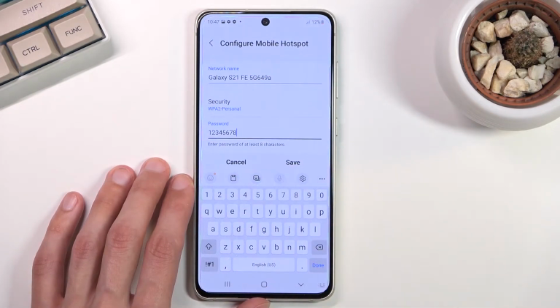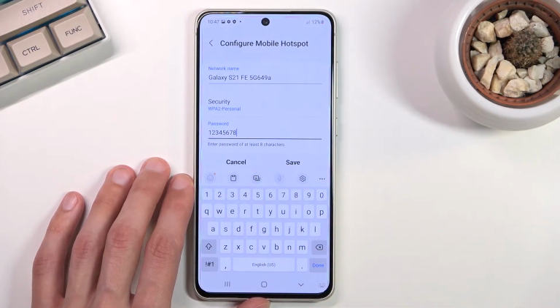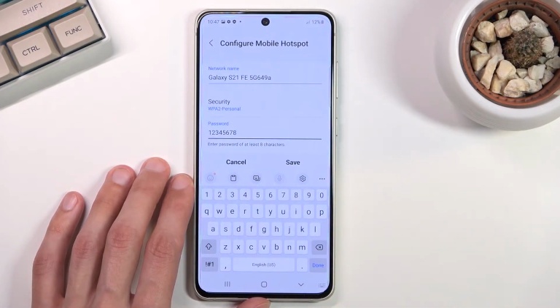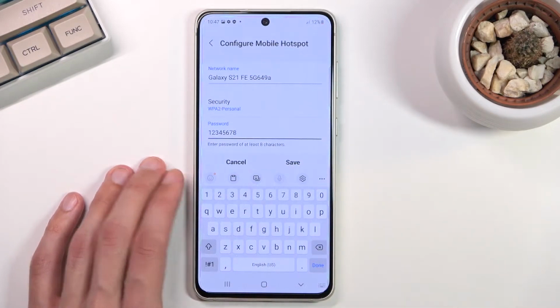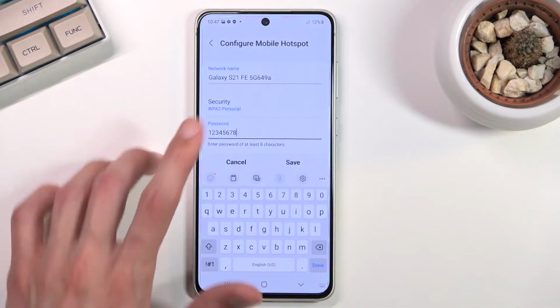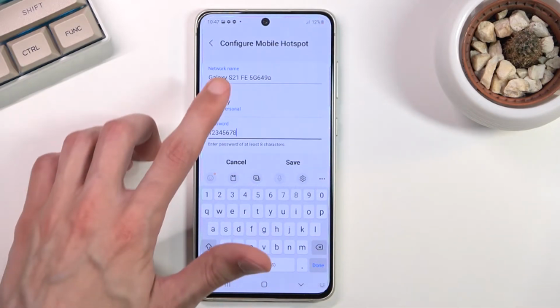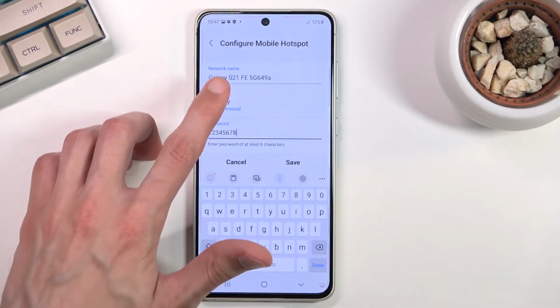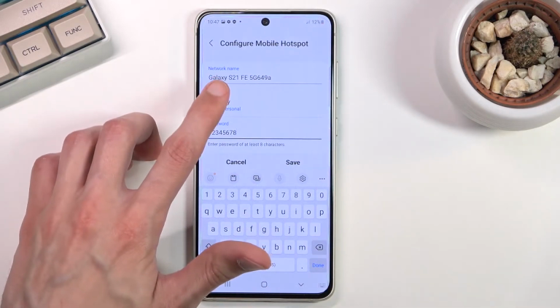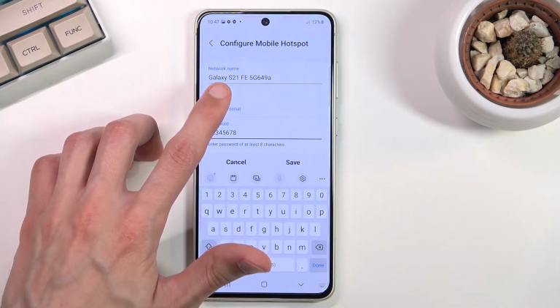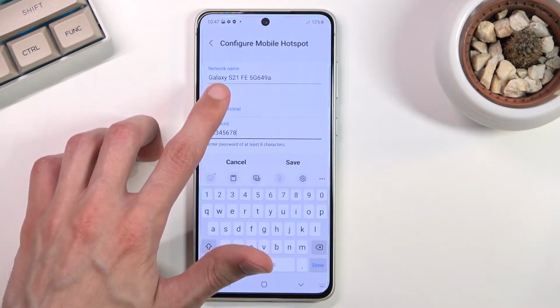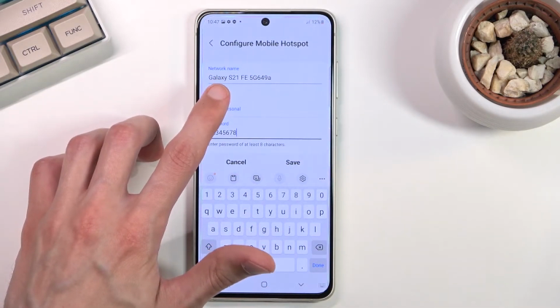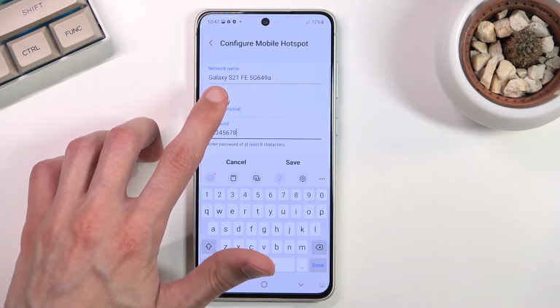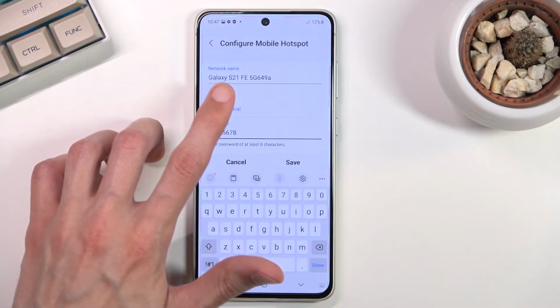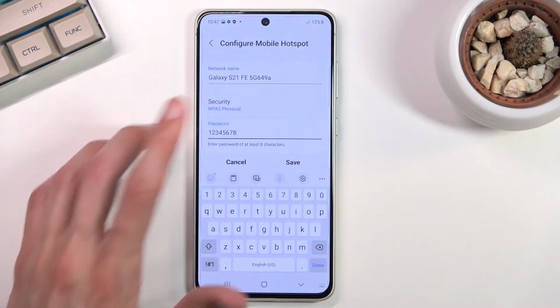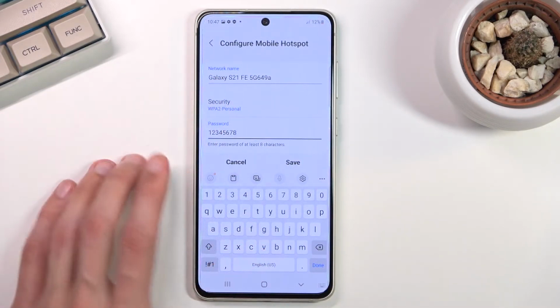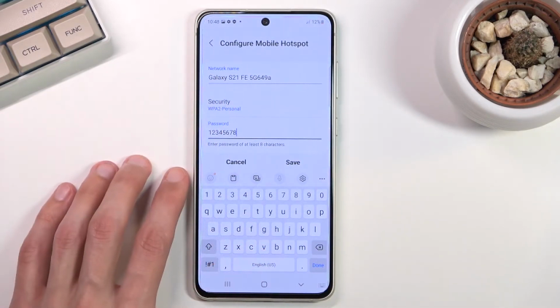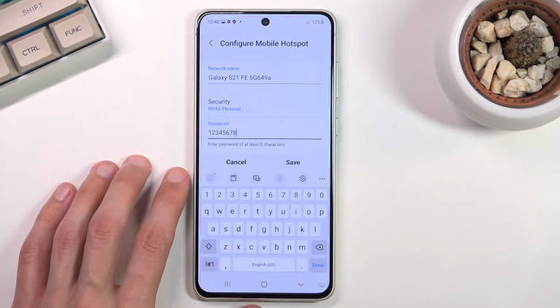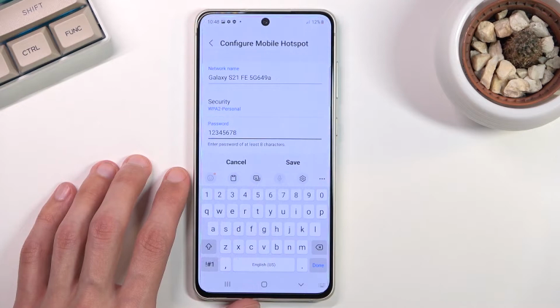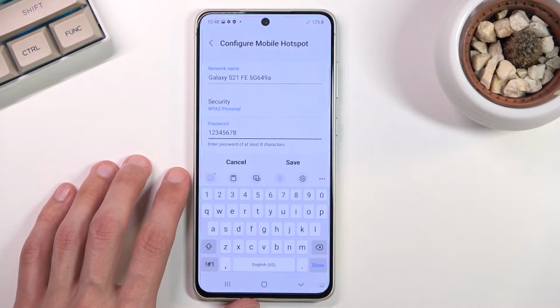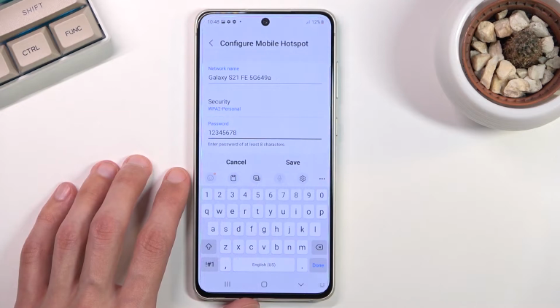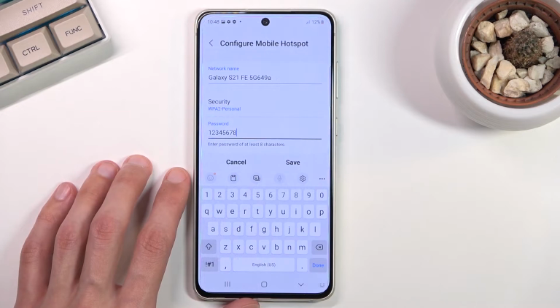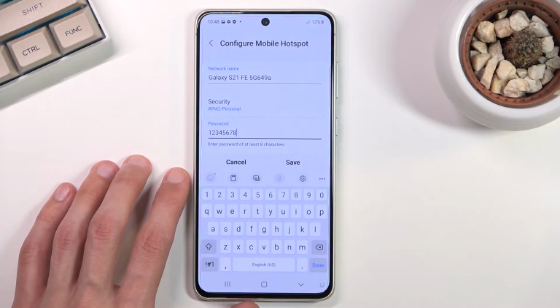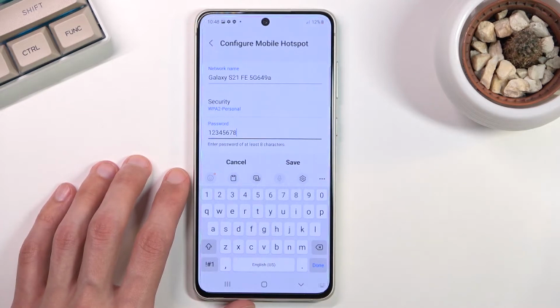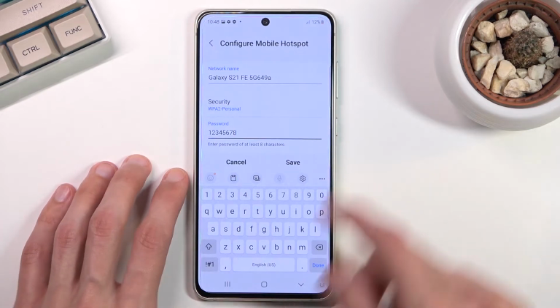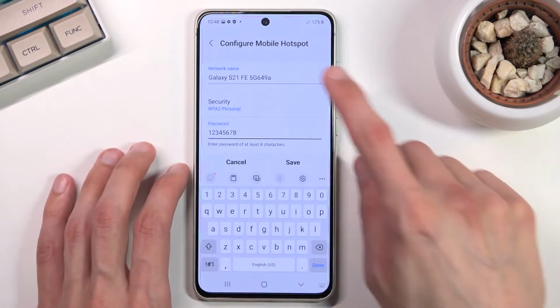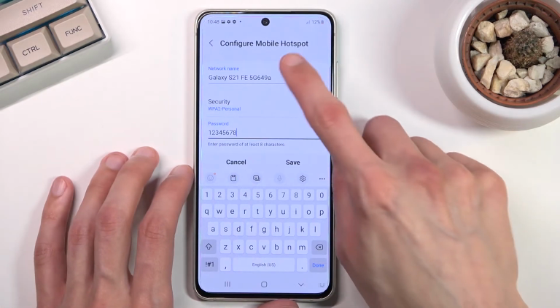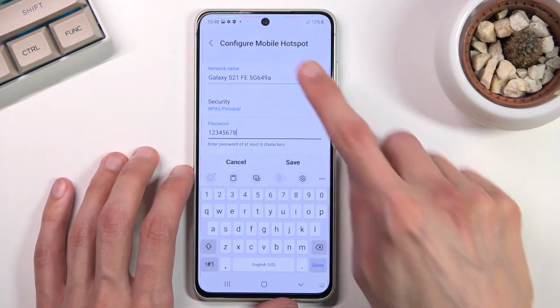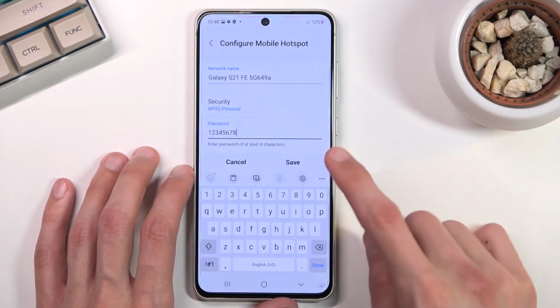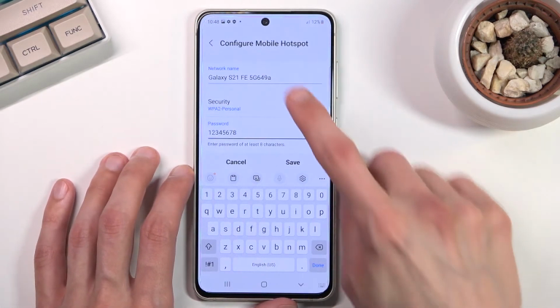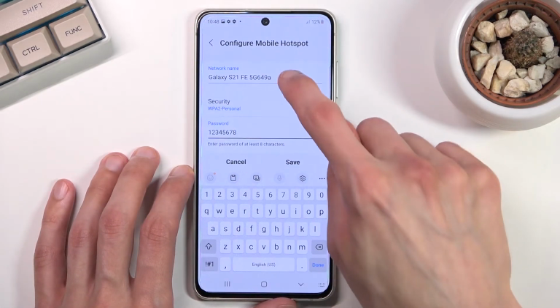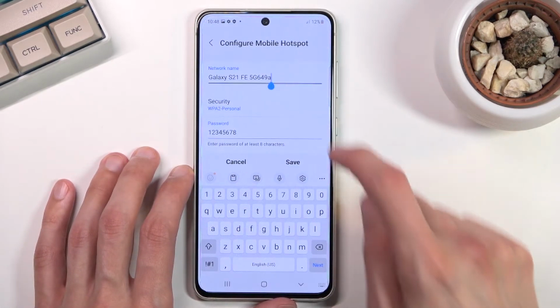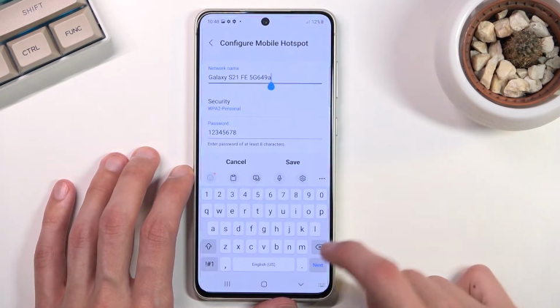Additionally, you can also change the hotspot name — by default it's just the name of the device. Personally, I don't like the ending right there, so I'm just going to shorten it.